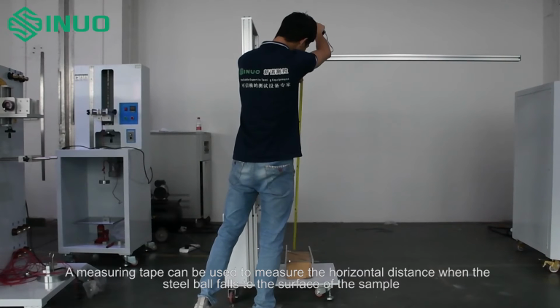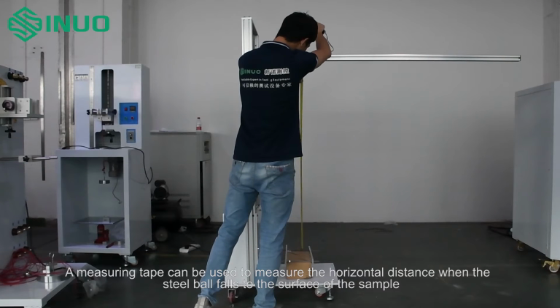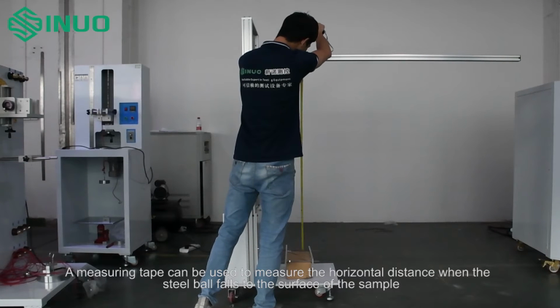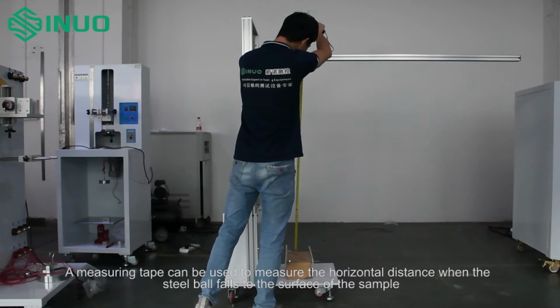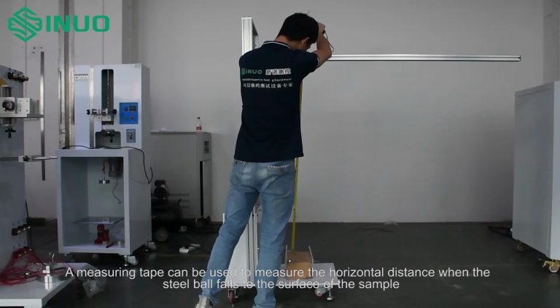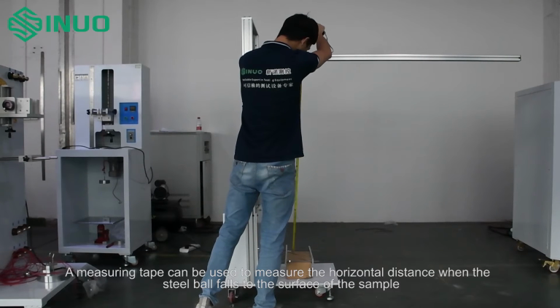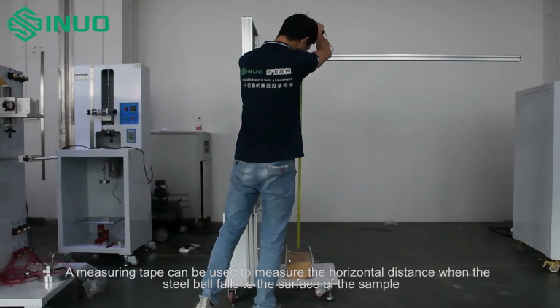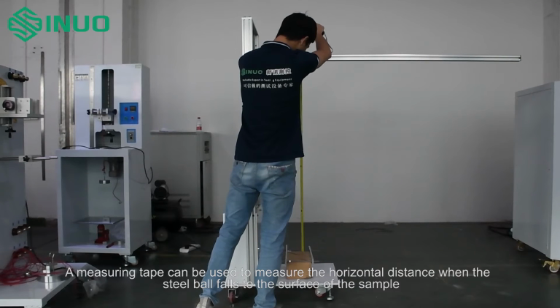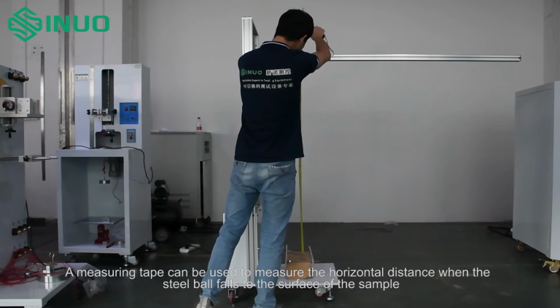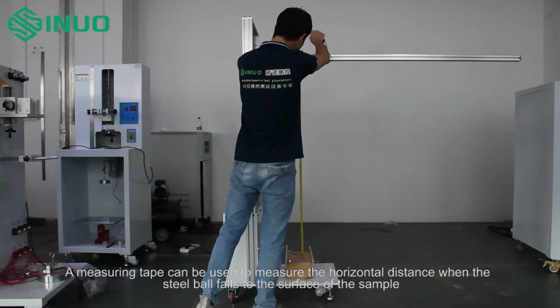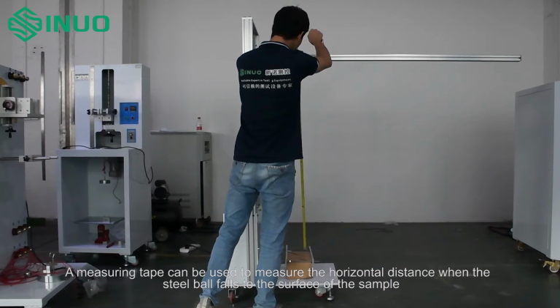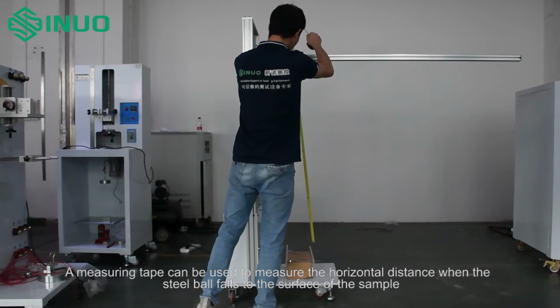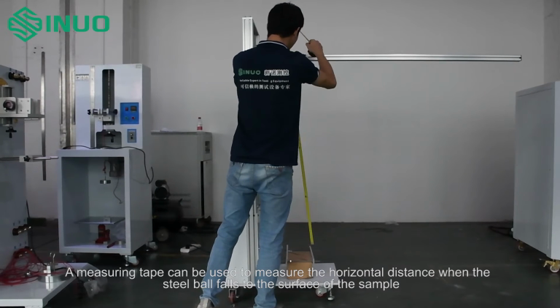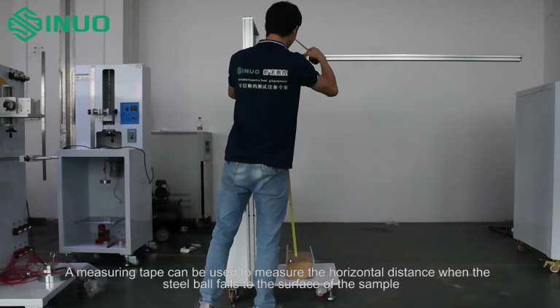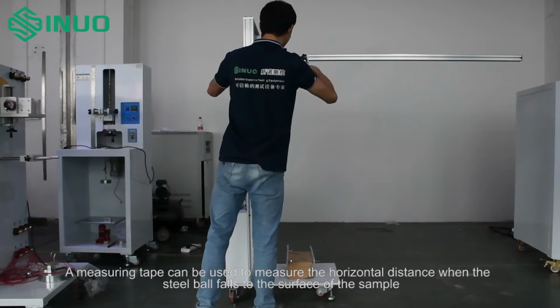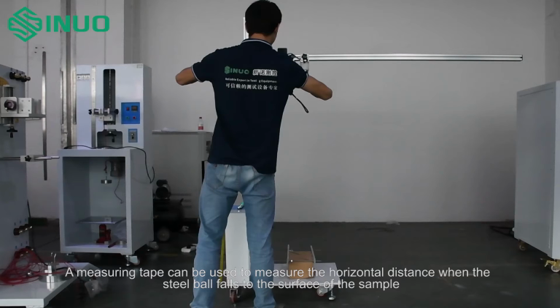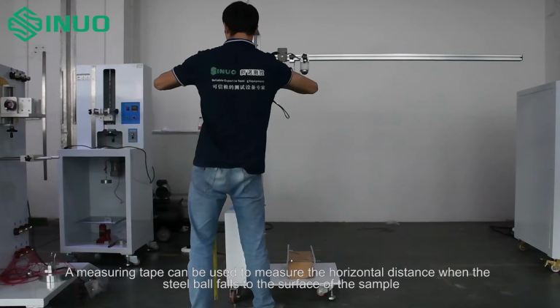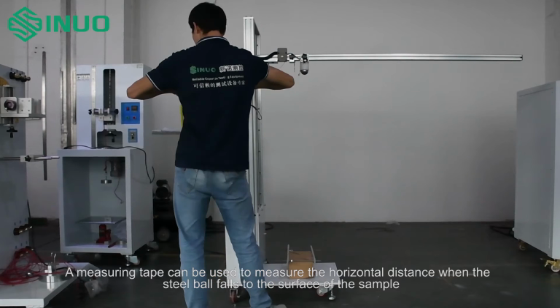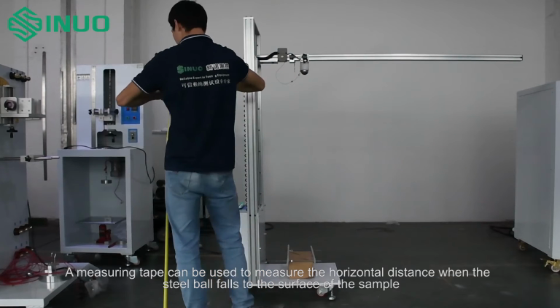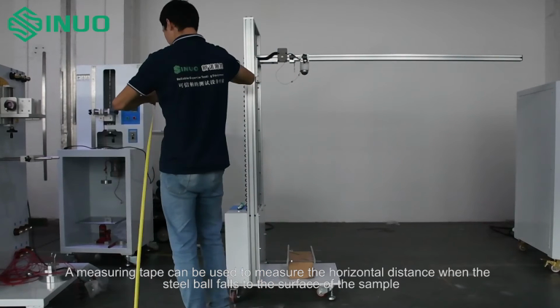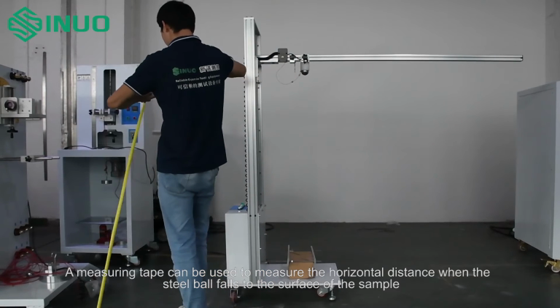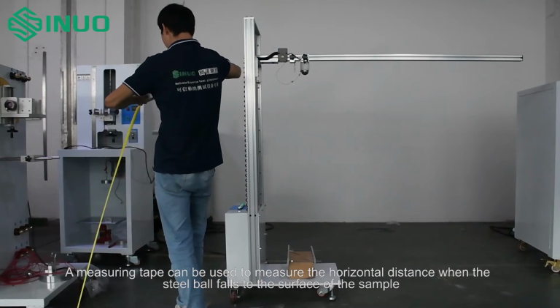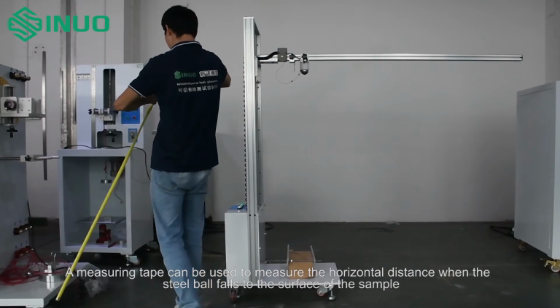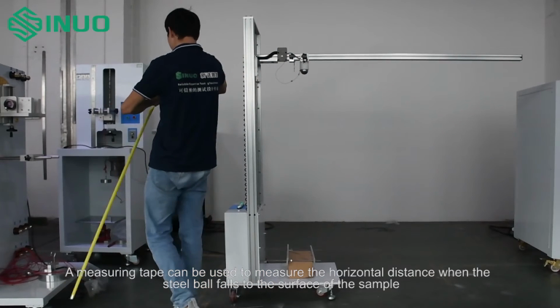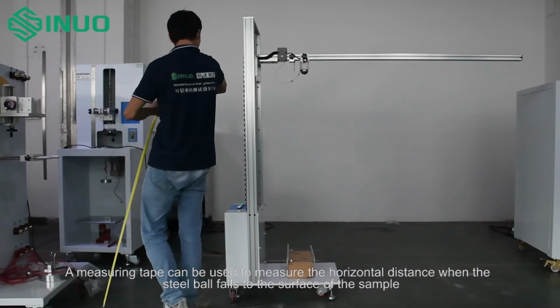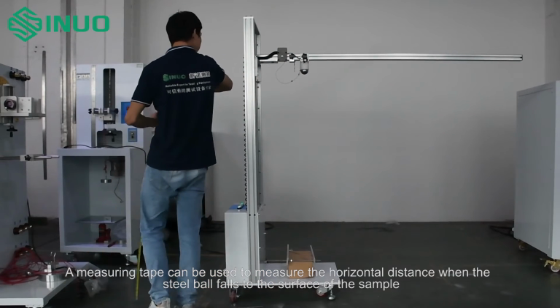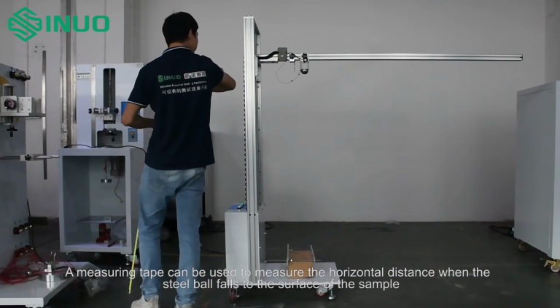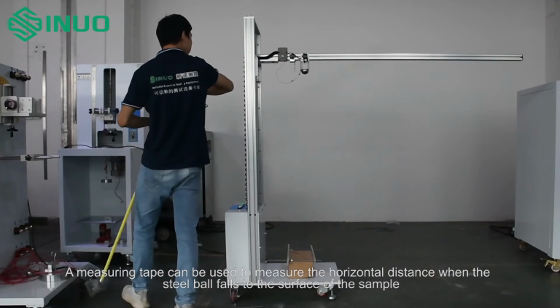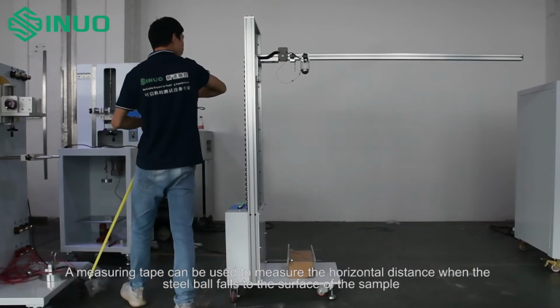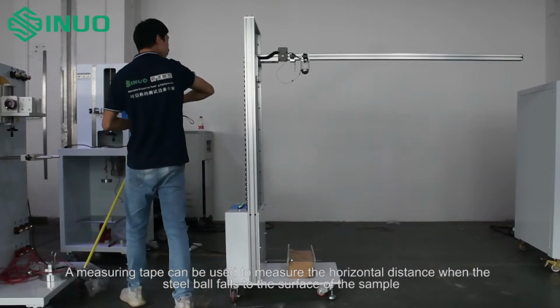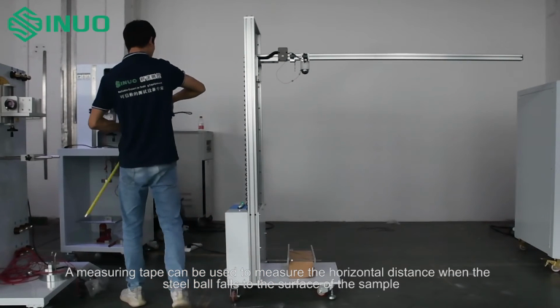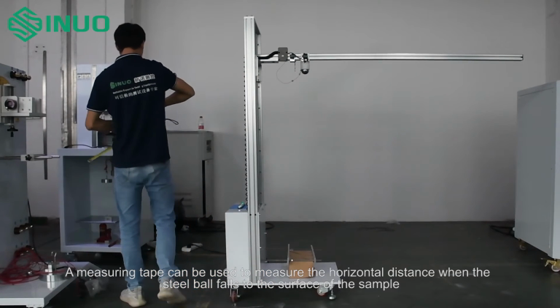A measuring tape can be used to measure the horizontal distance when the steel ball falls to the surface of the sample.